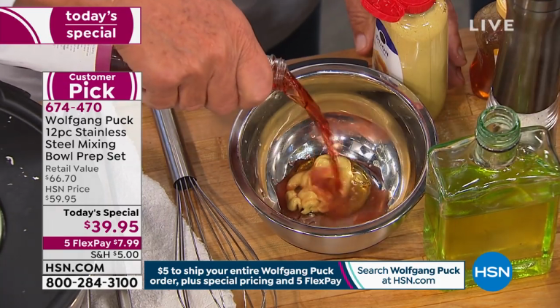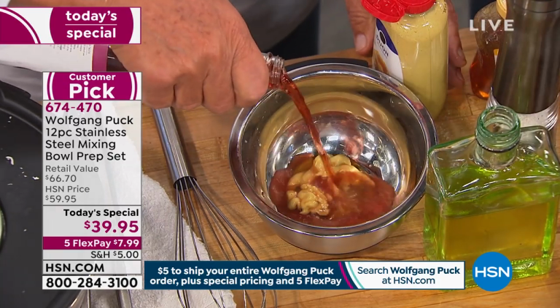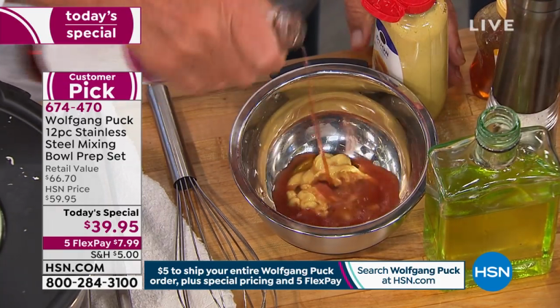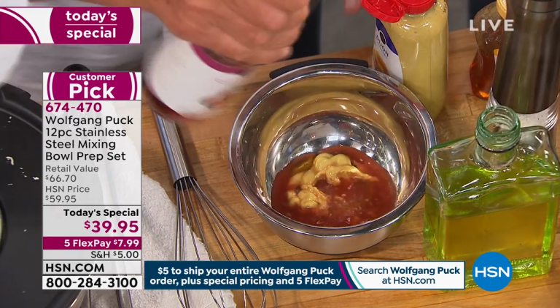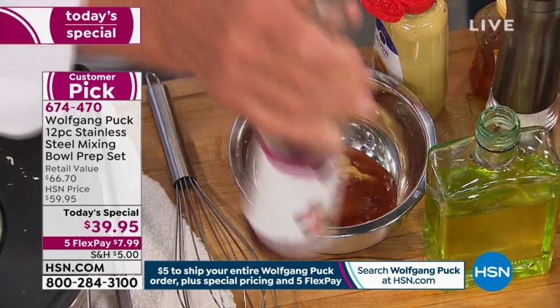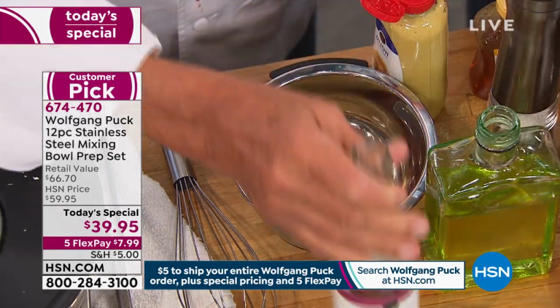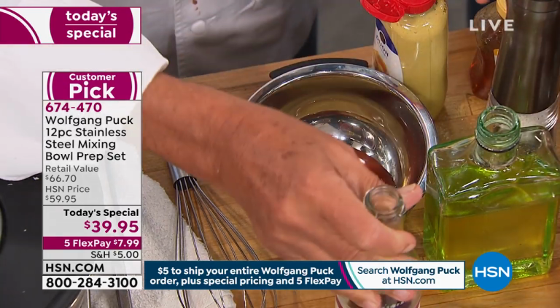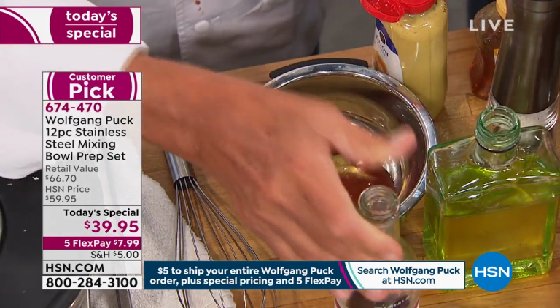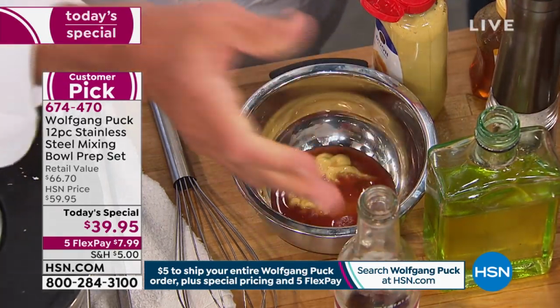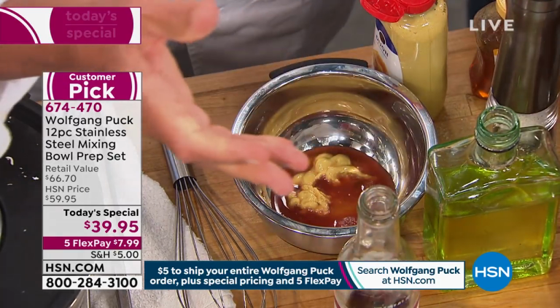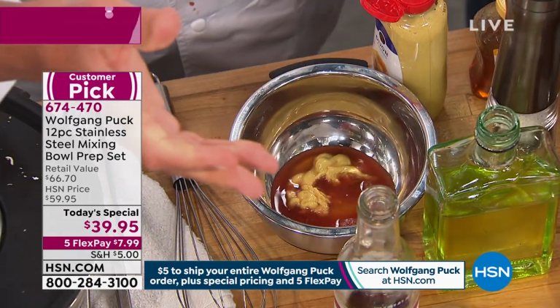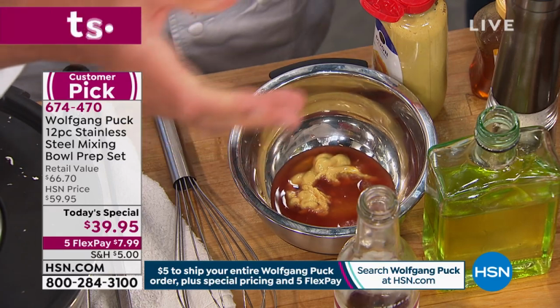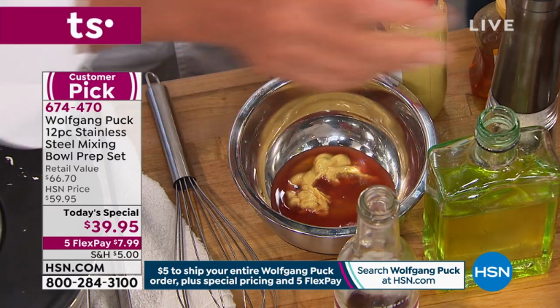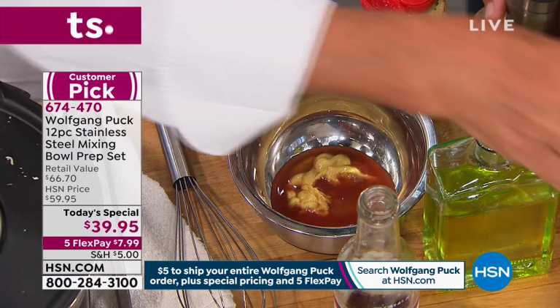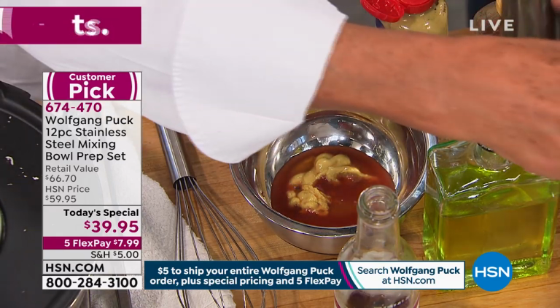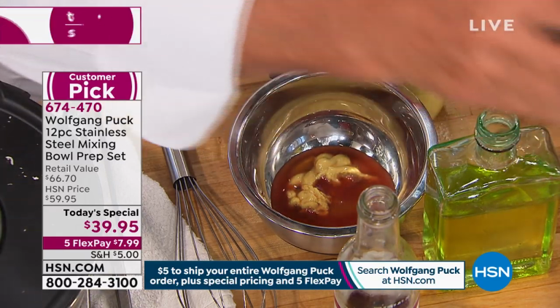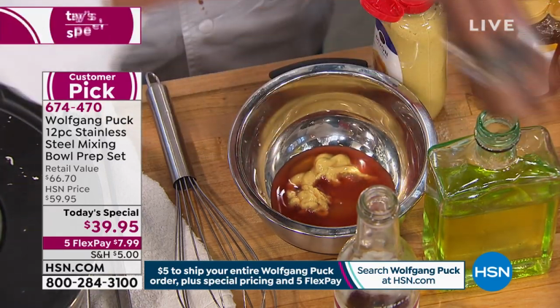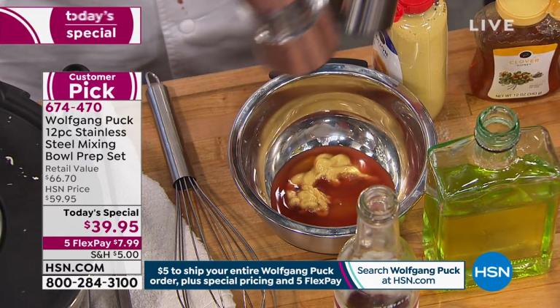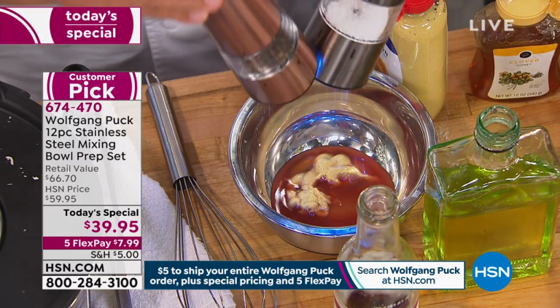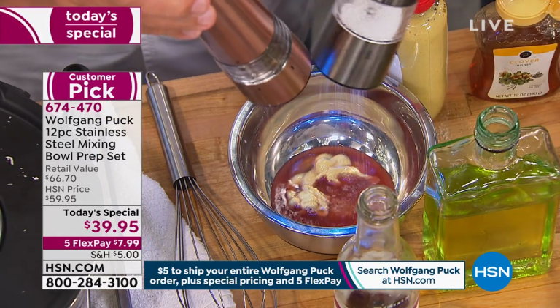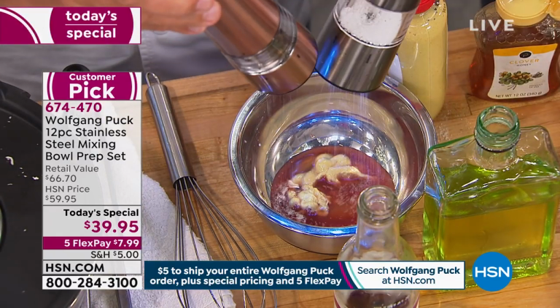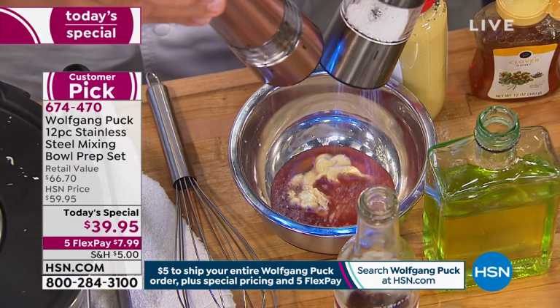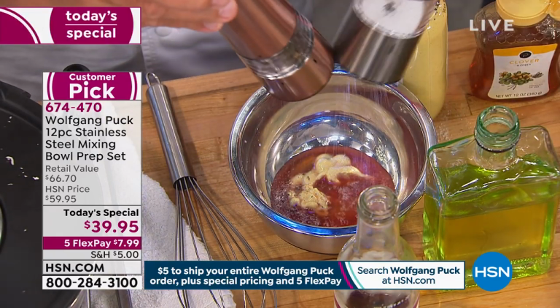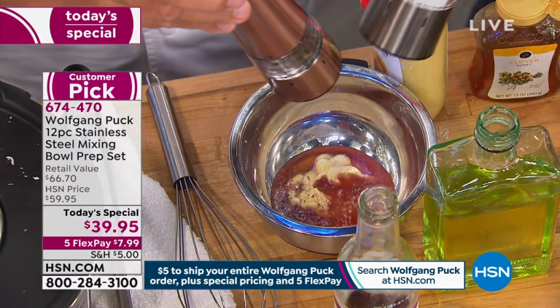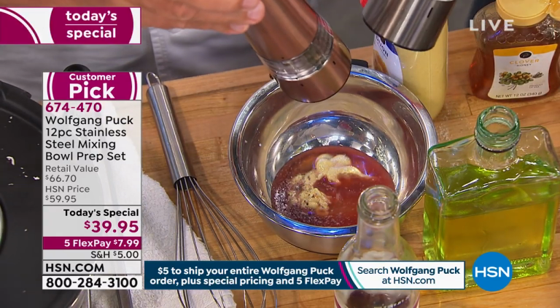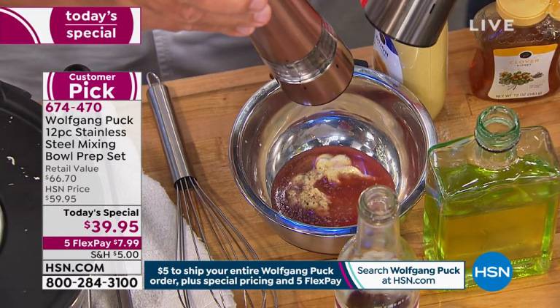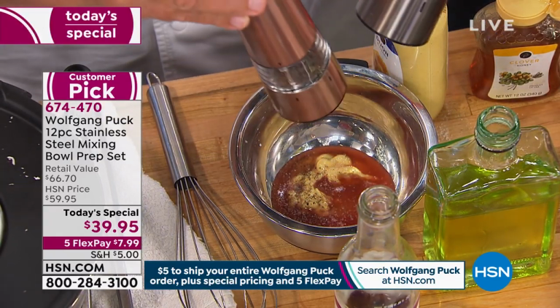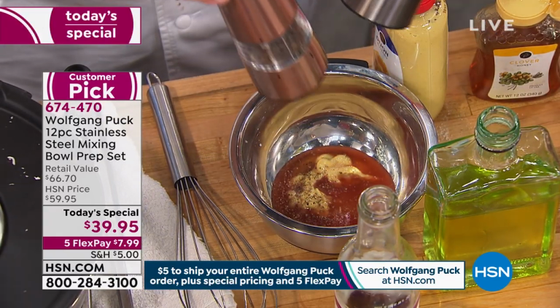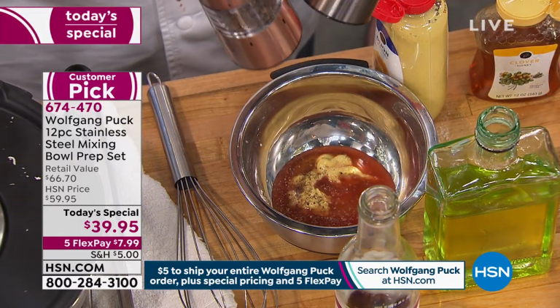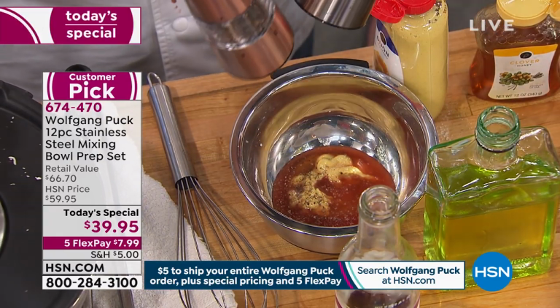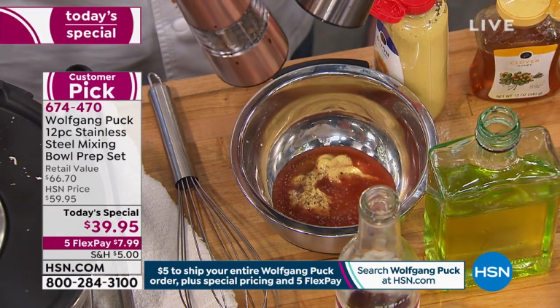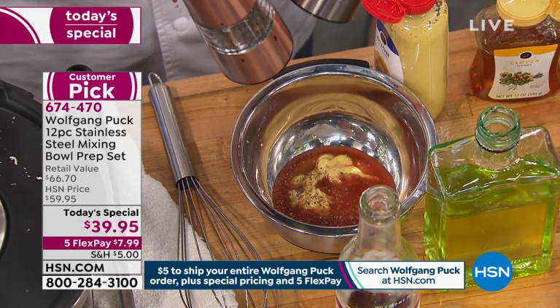Just kind of toss it in there and do it to taste. How many do we need? This one's sold out — this one's sold out.